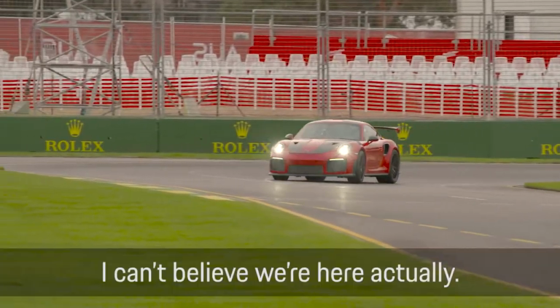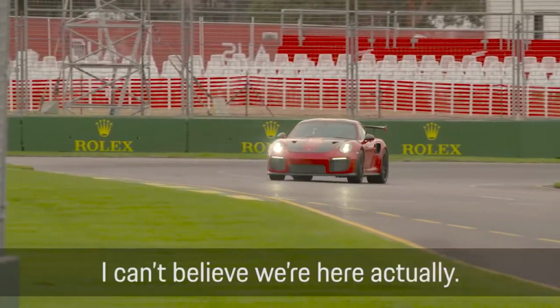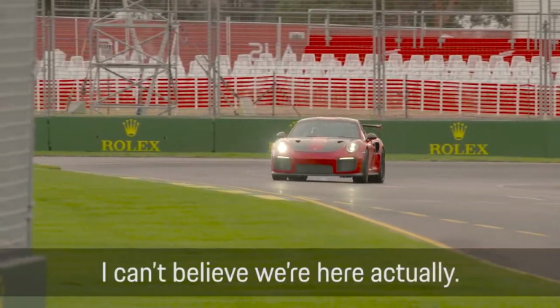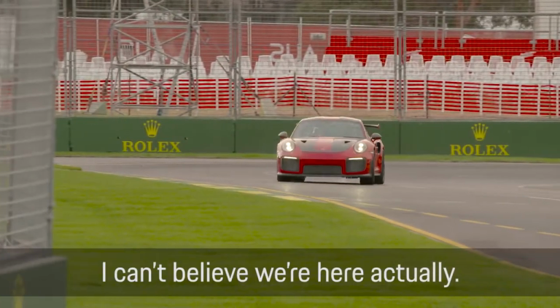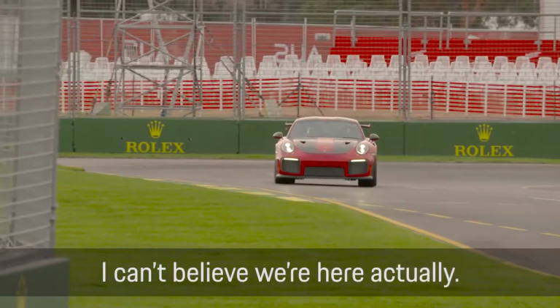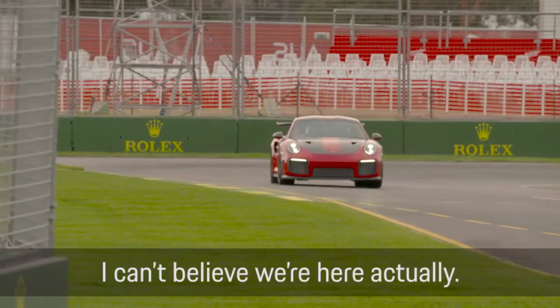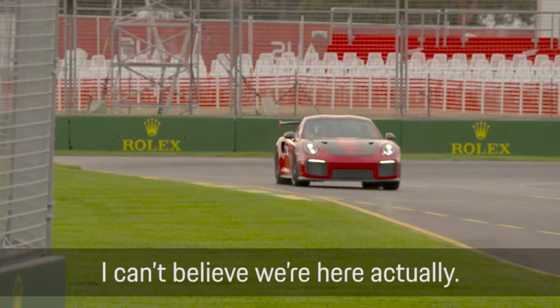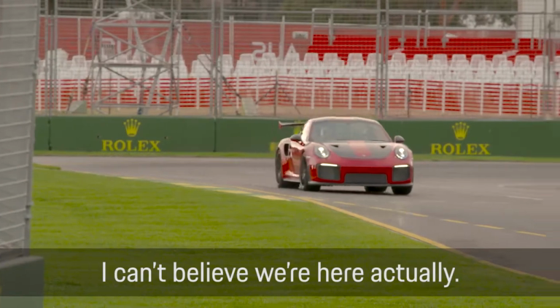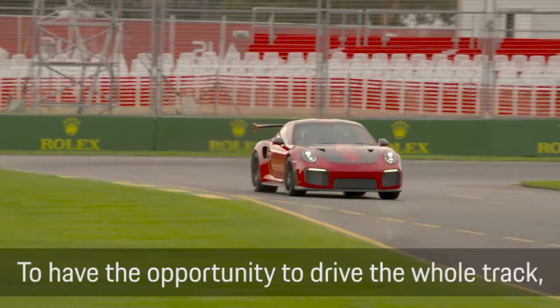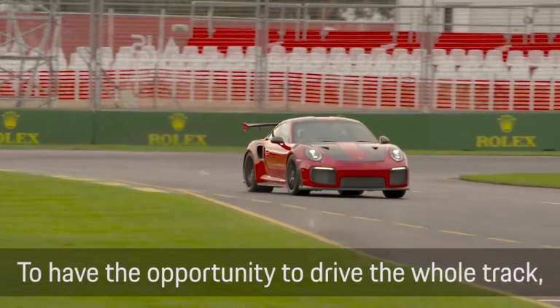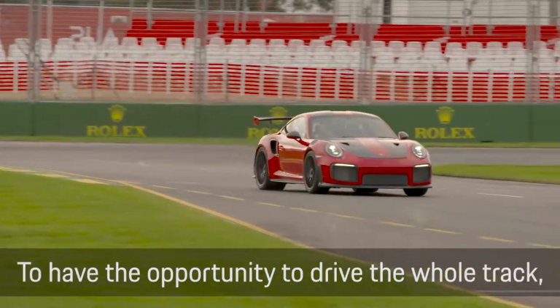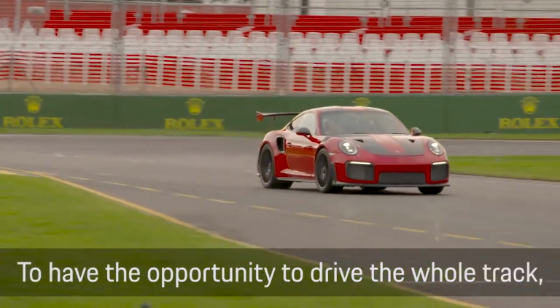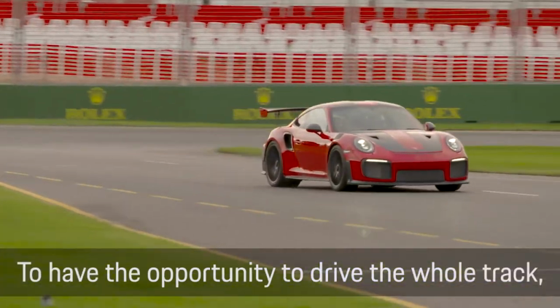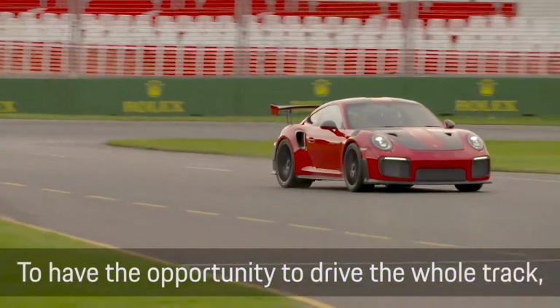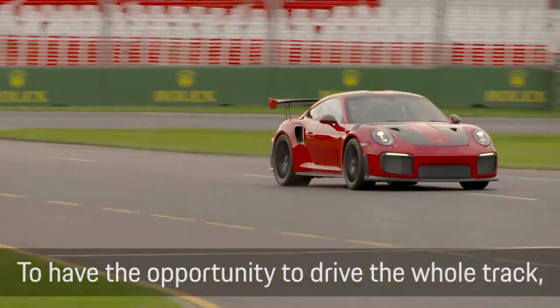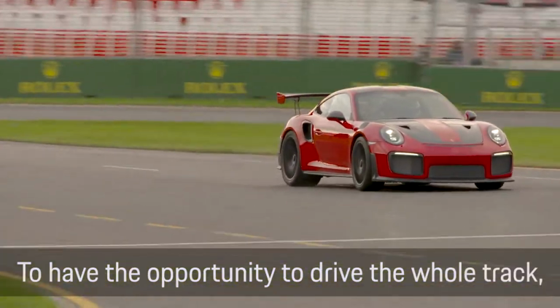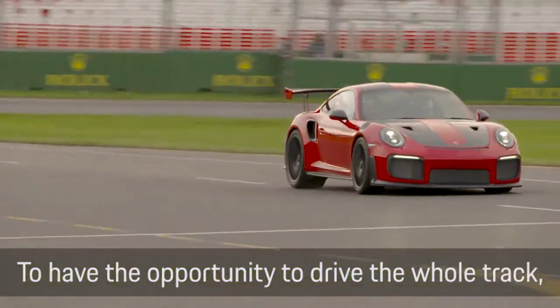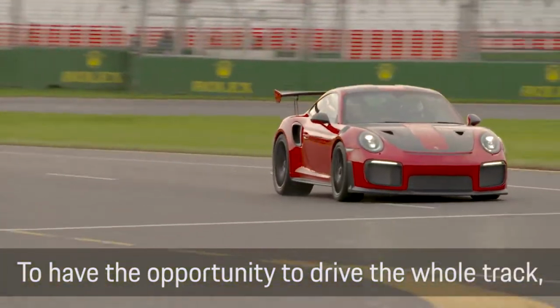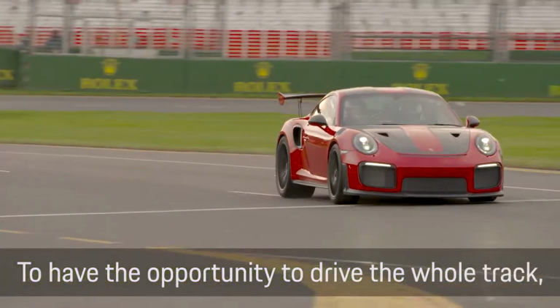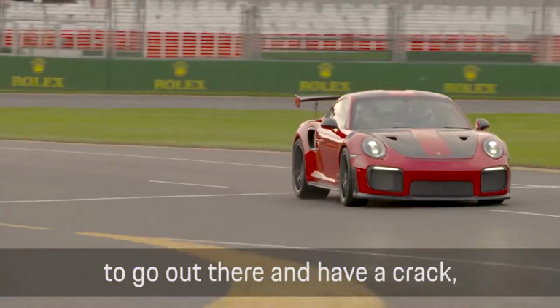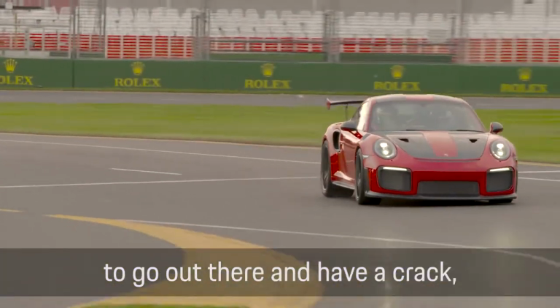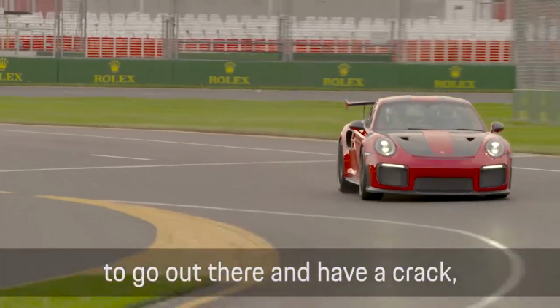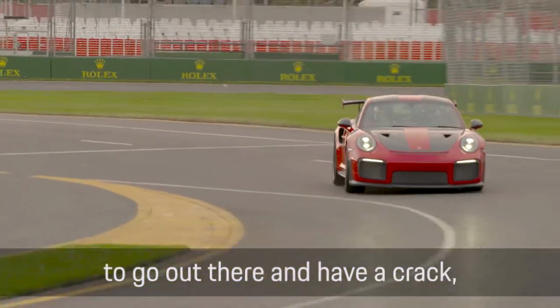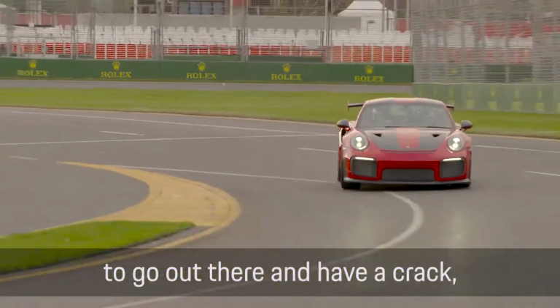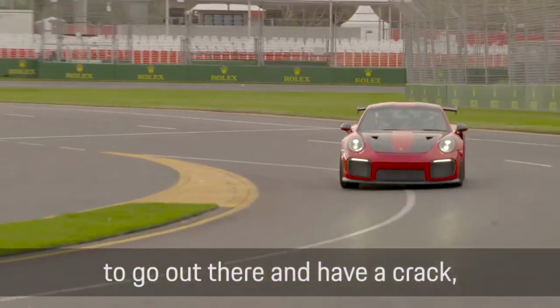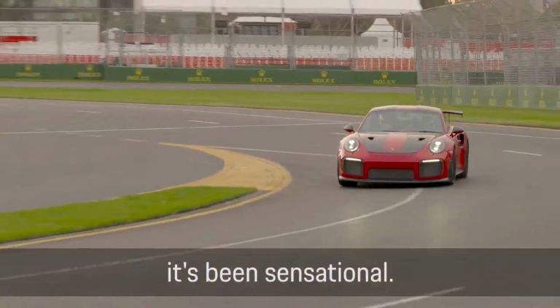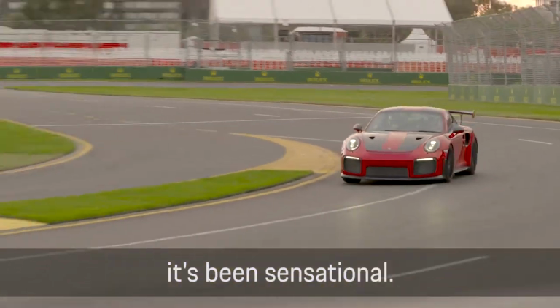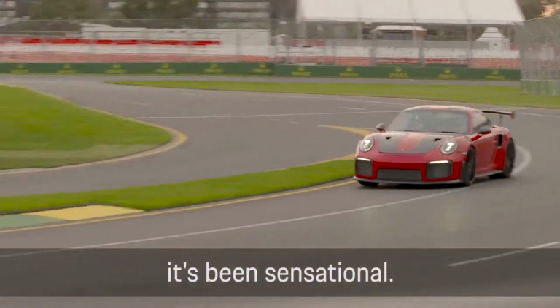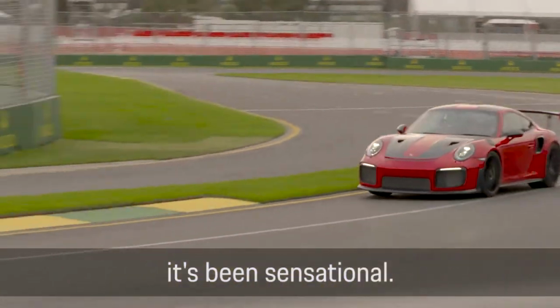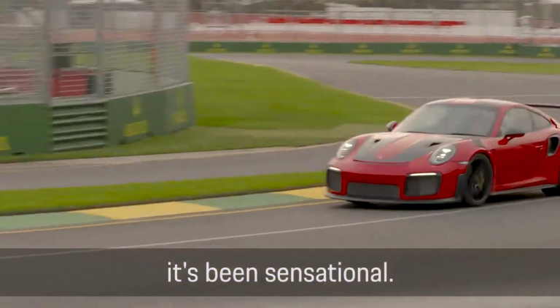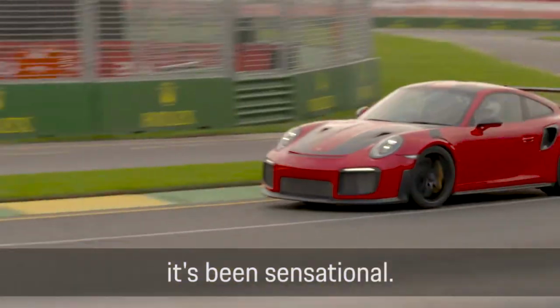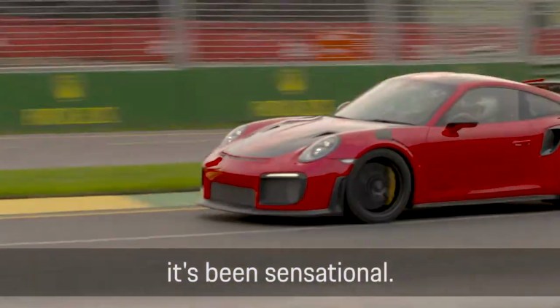I can't believe we're here actually — to have the opportunity to drive the whole track, go out there and have a crack, it's been sensational.